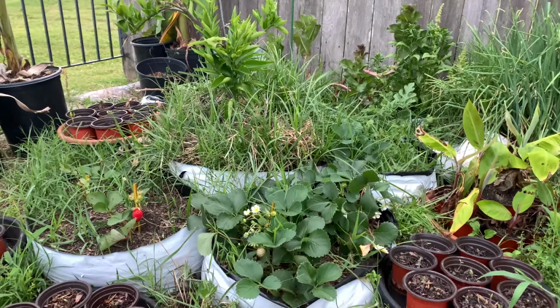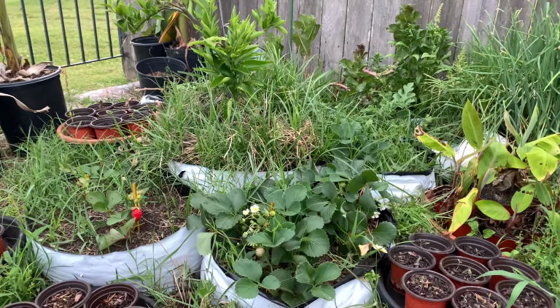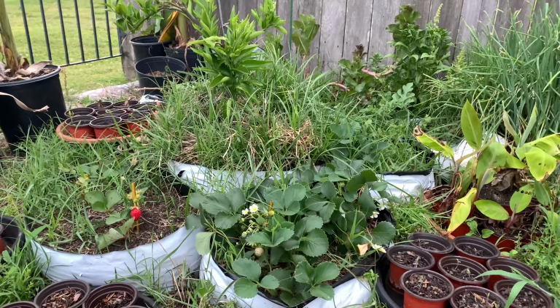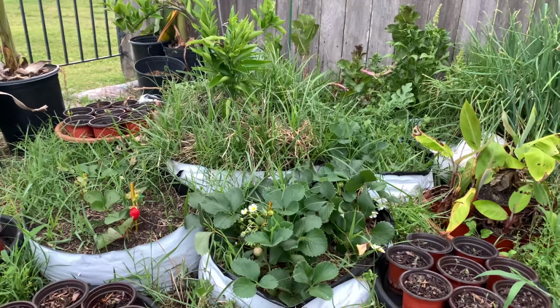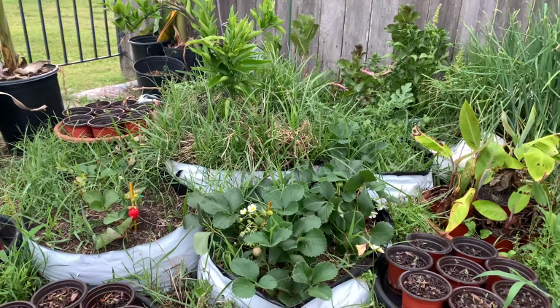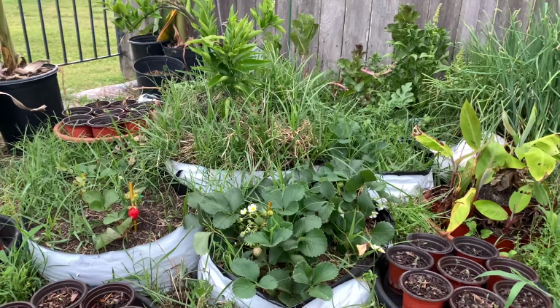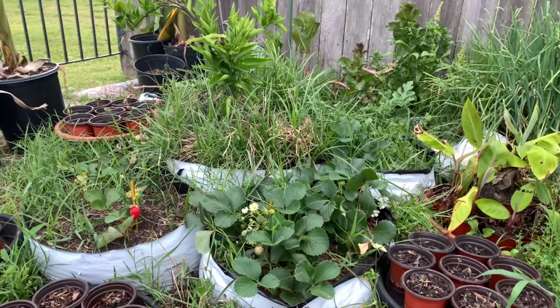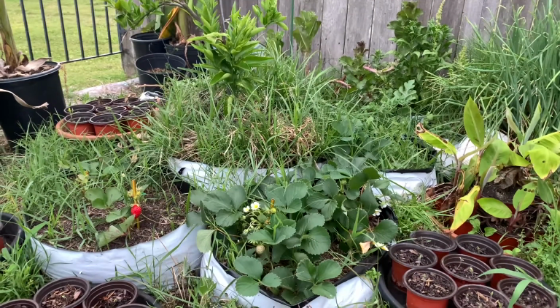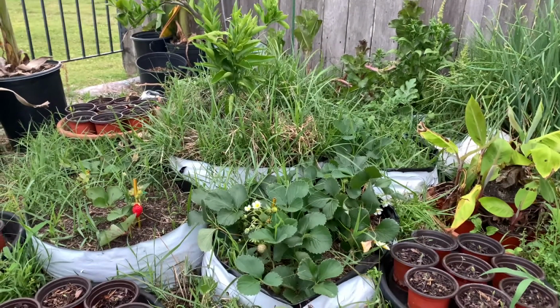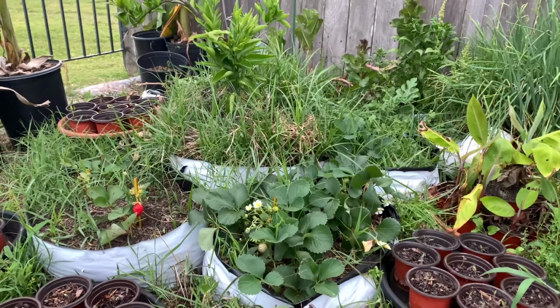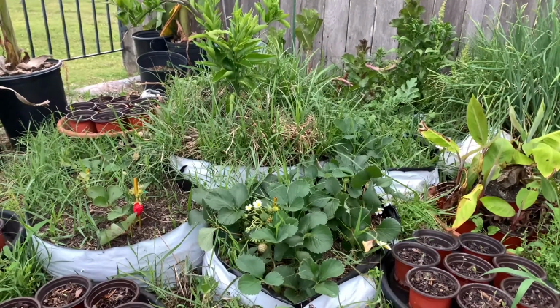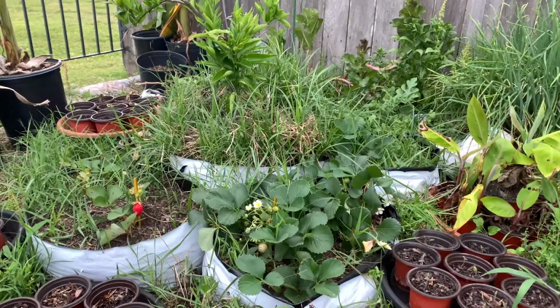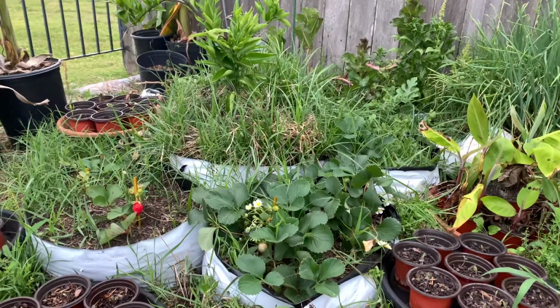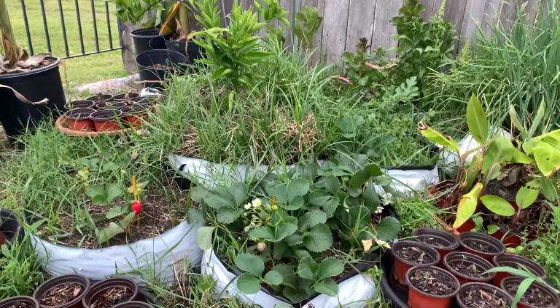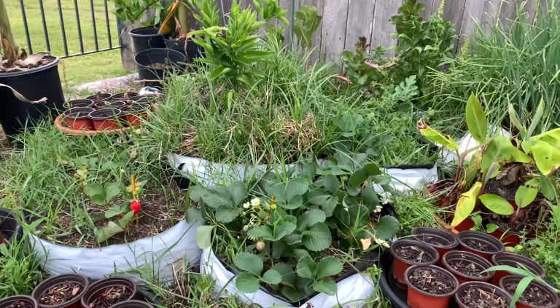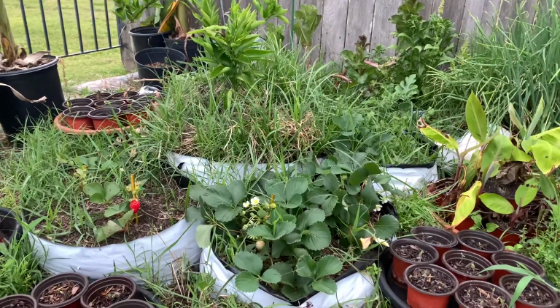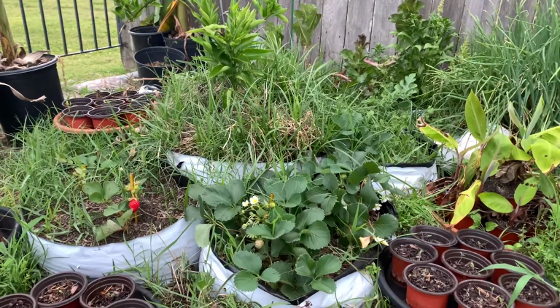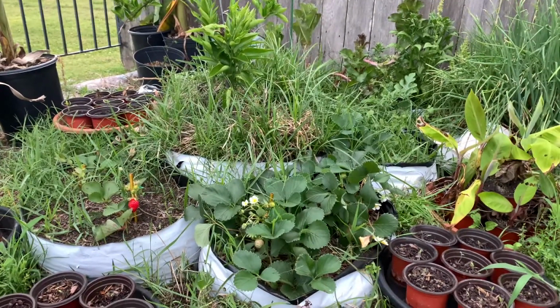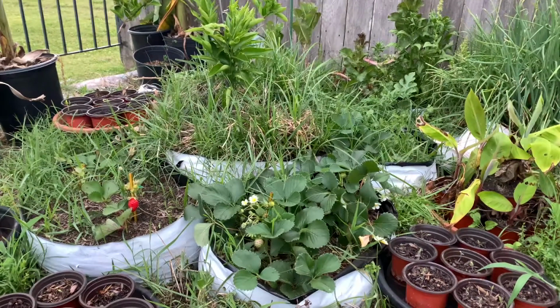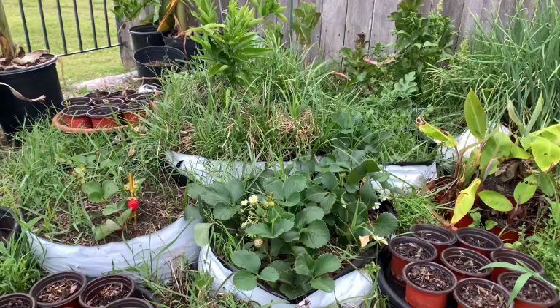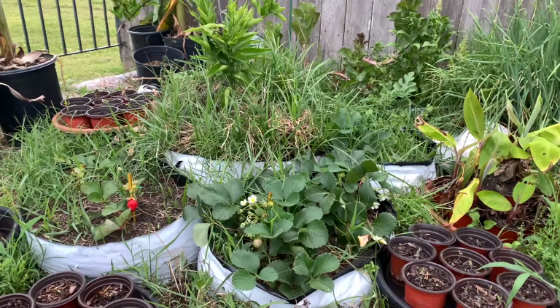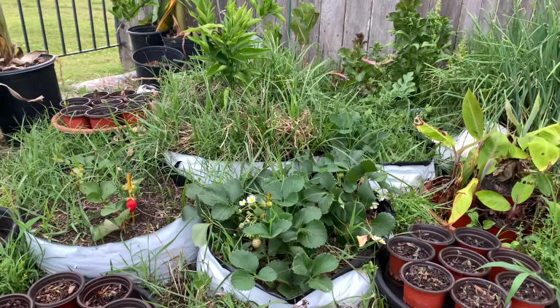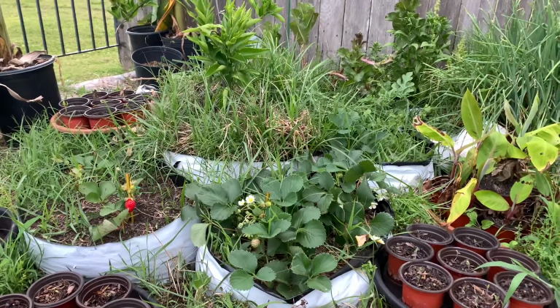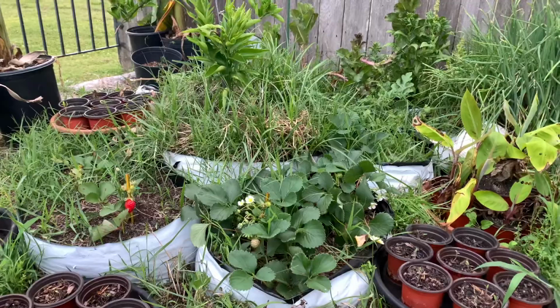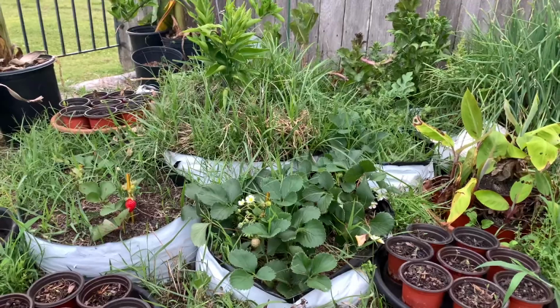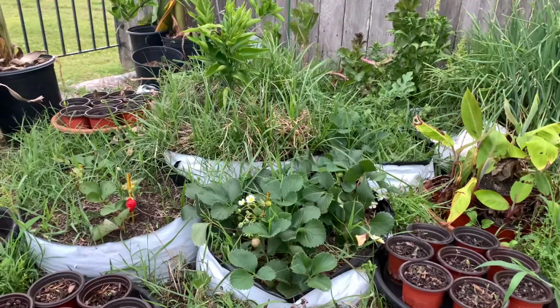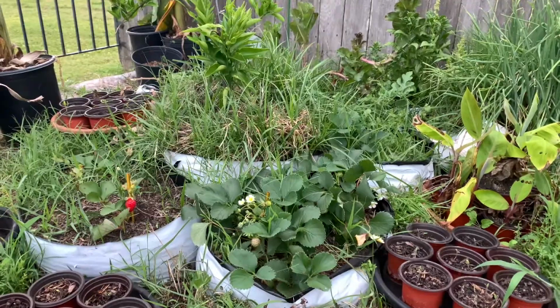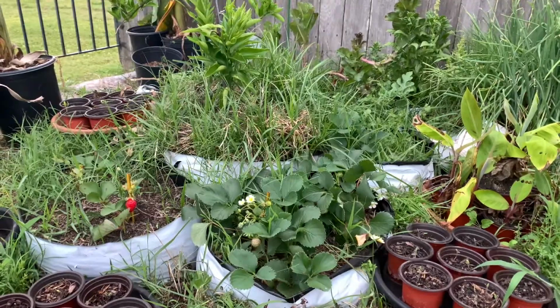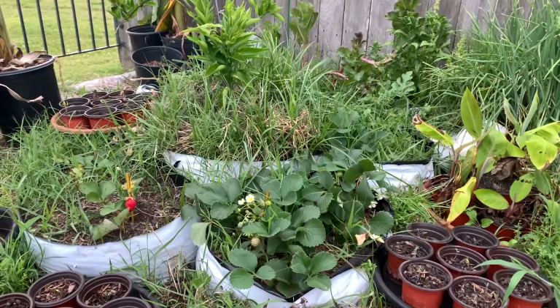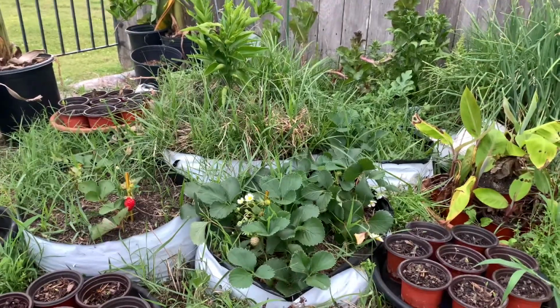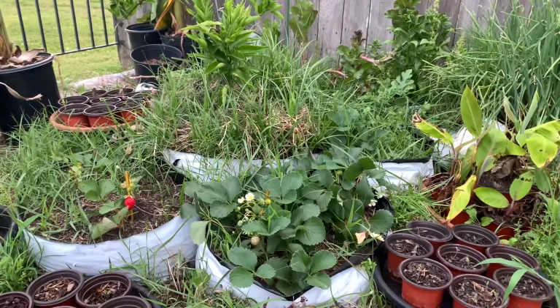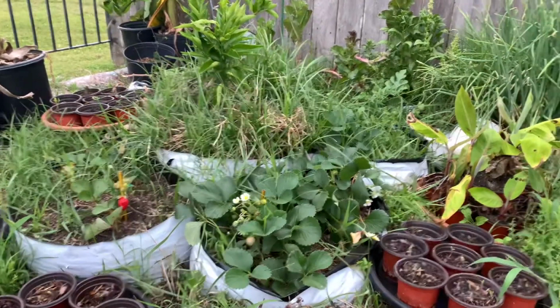What's up YouTube? So this is gonna be a Pantaglorella strawberry overview.